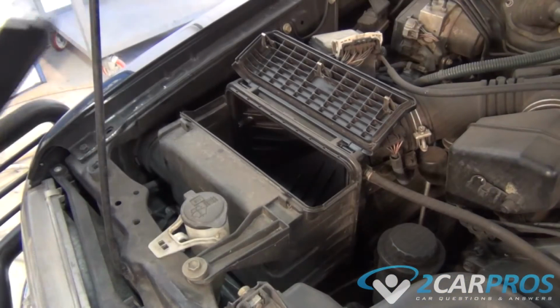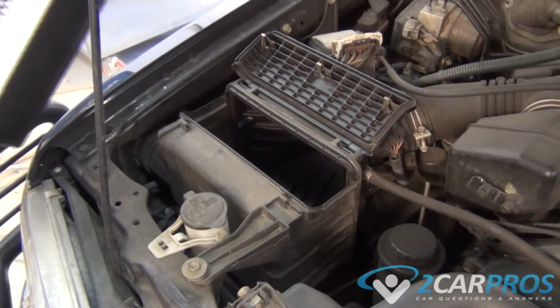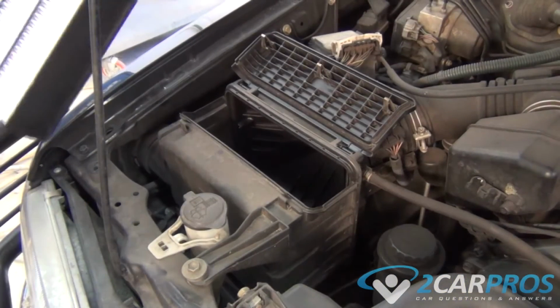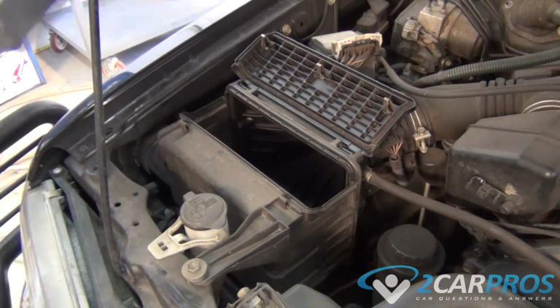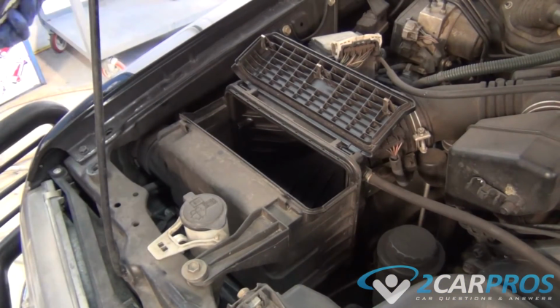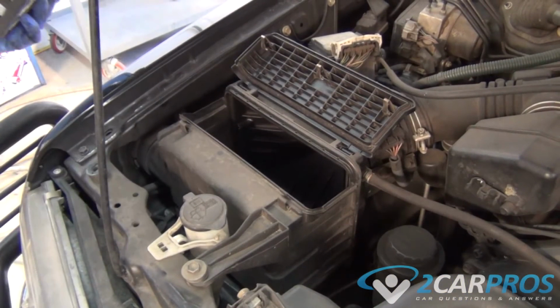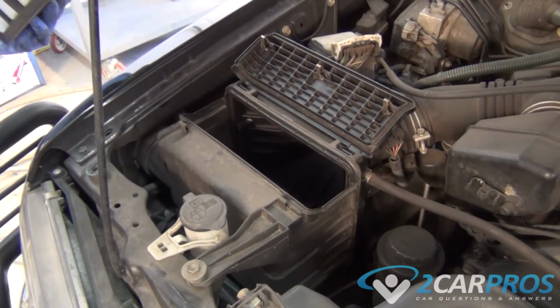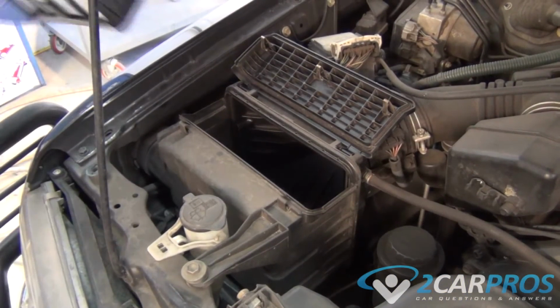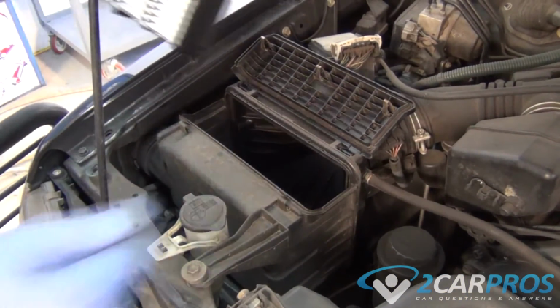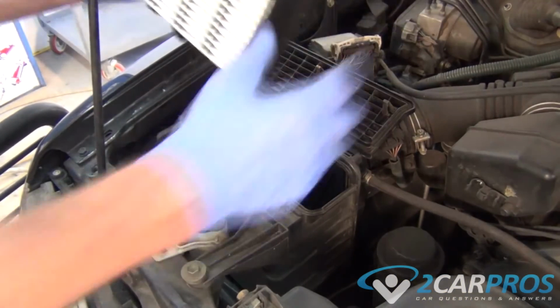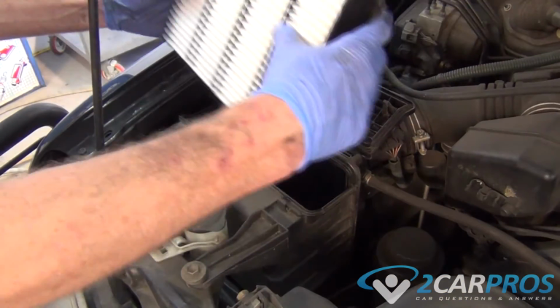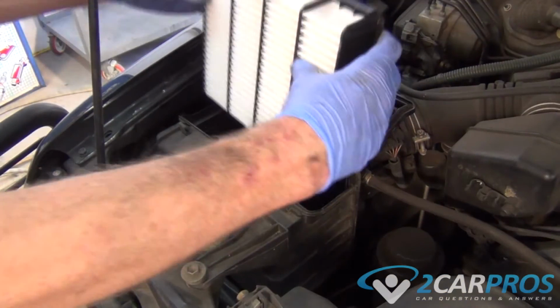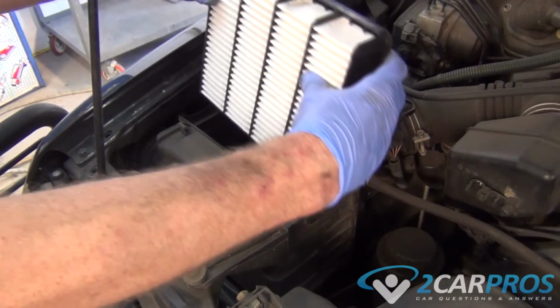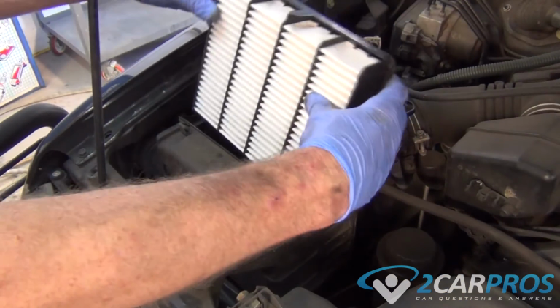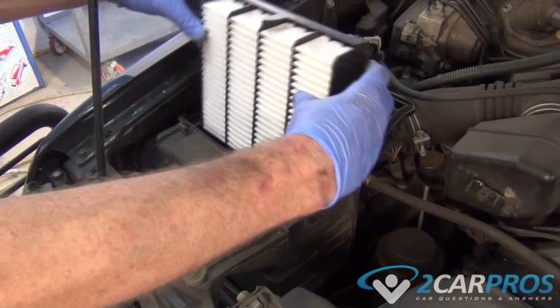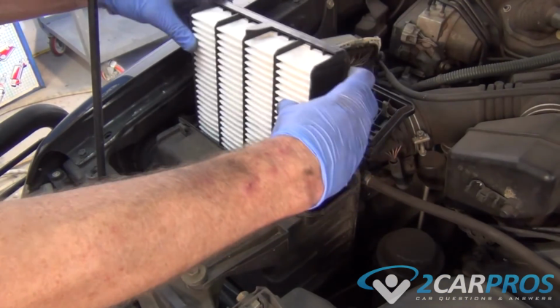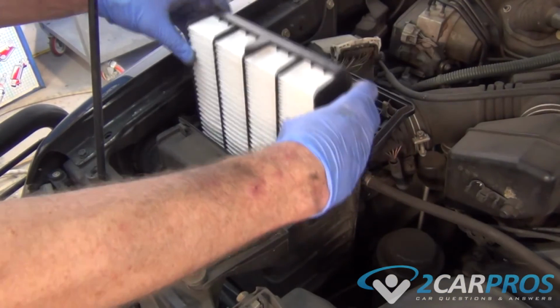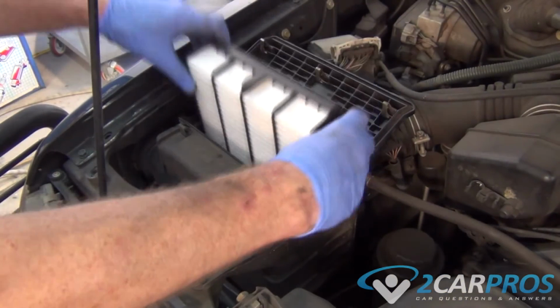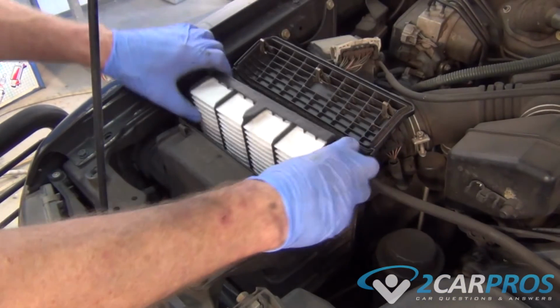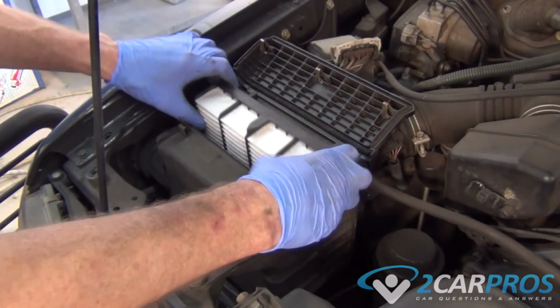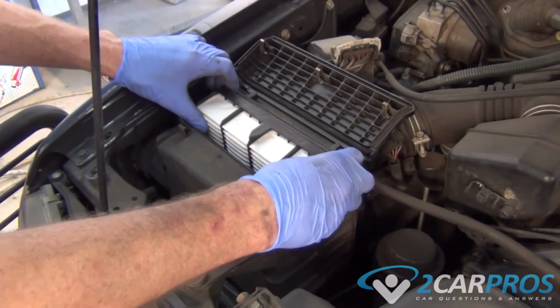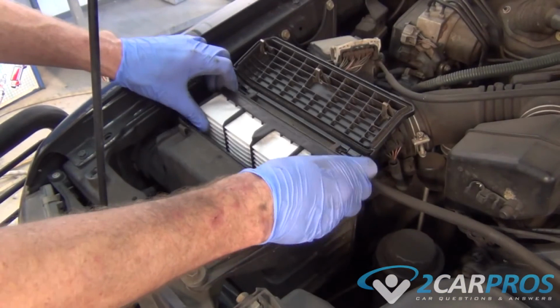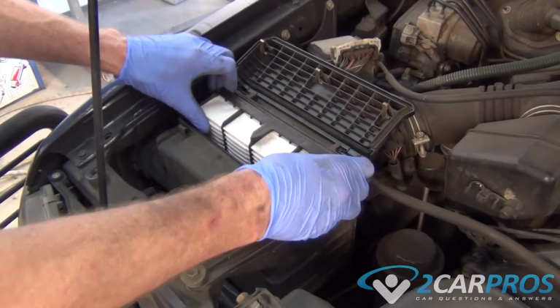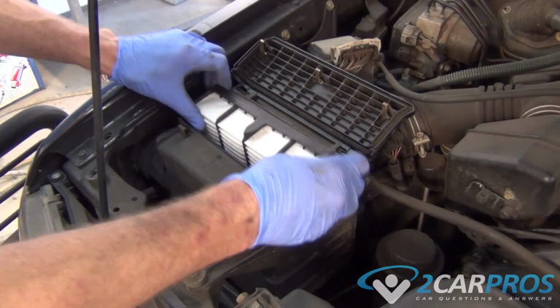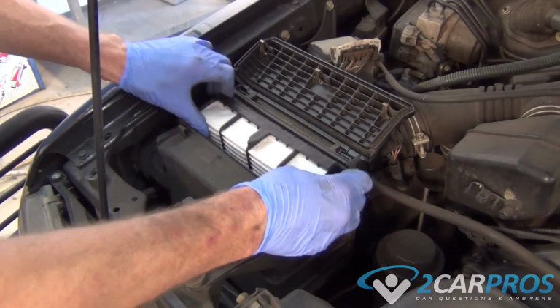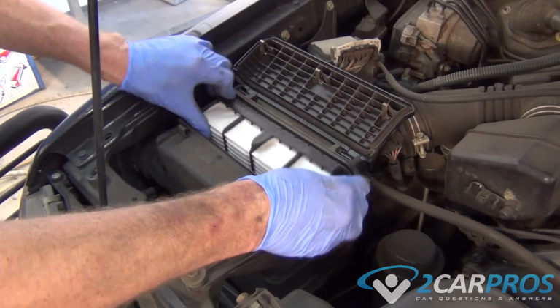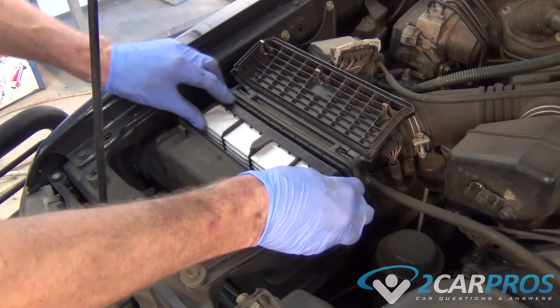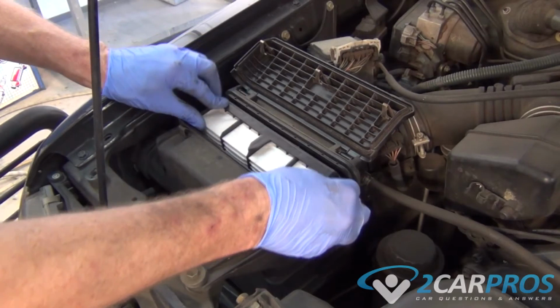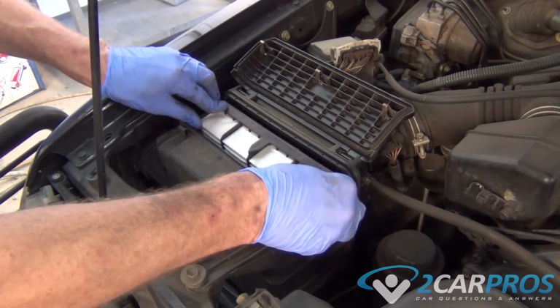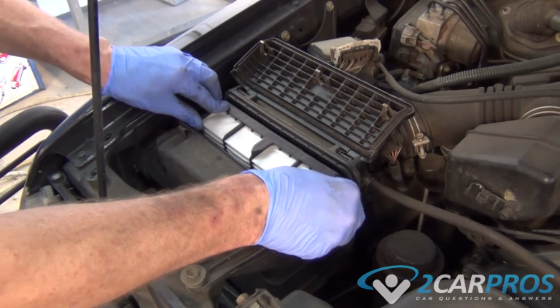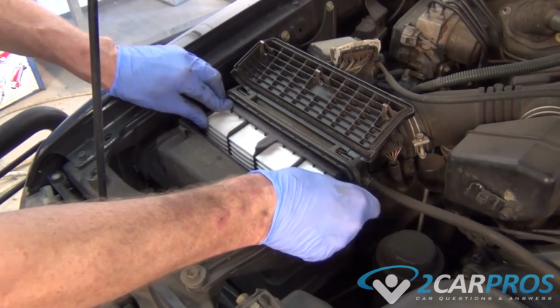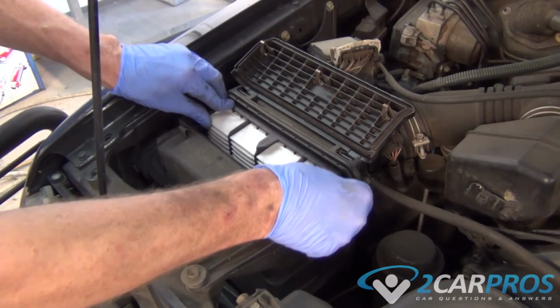Next we can slide our air filter back in just the way it came out, and then clip the air box back together.